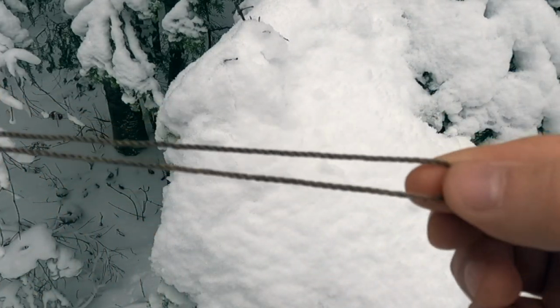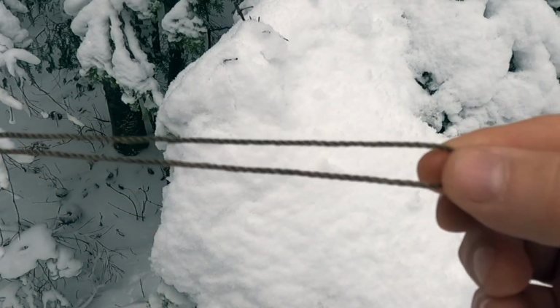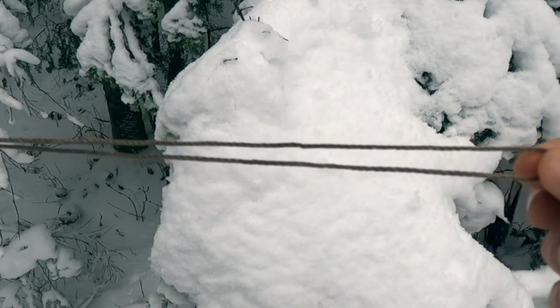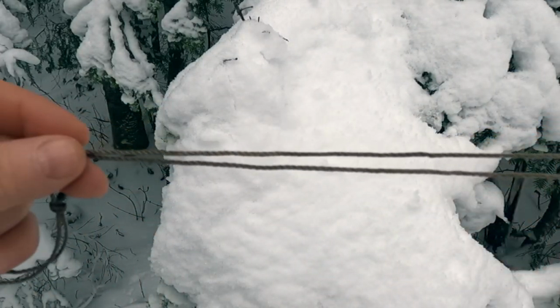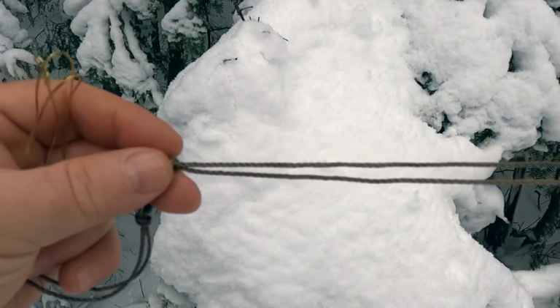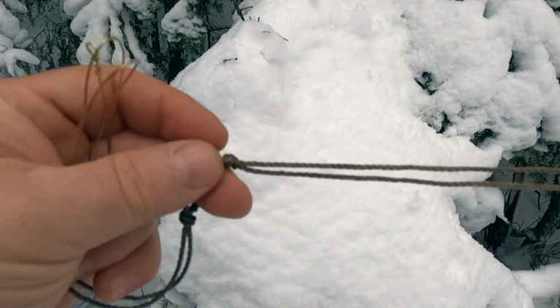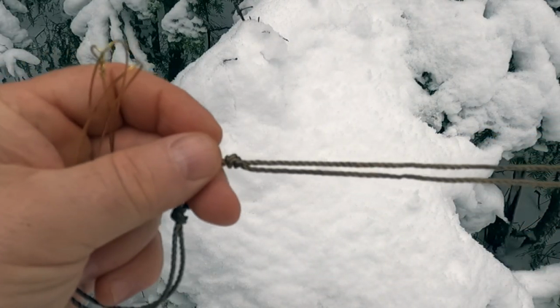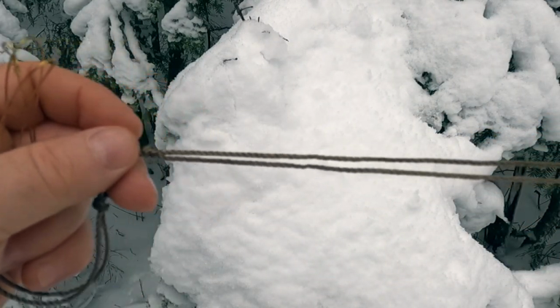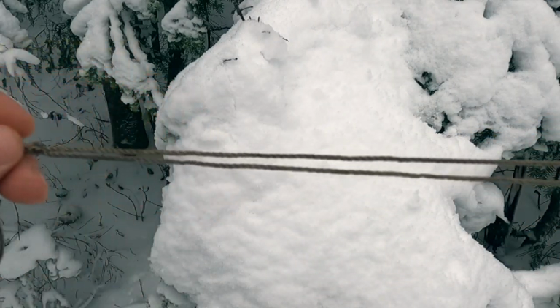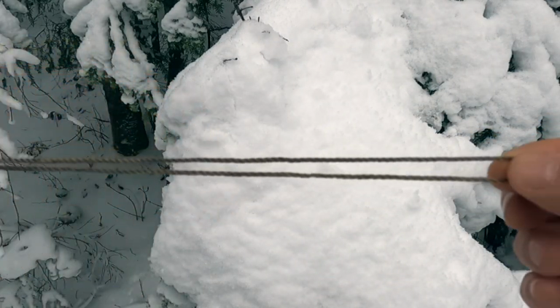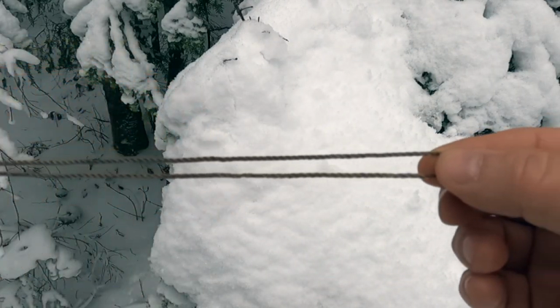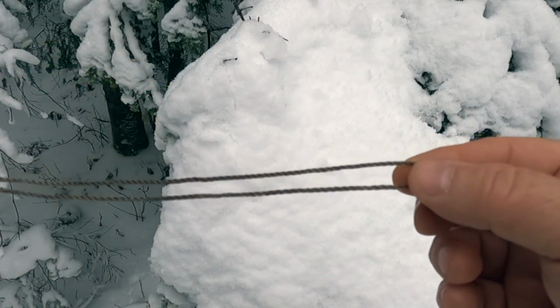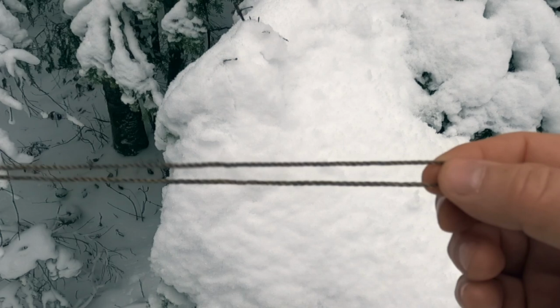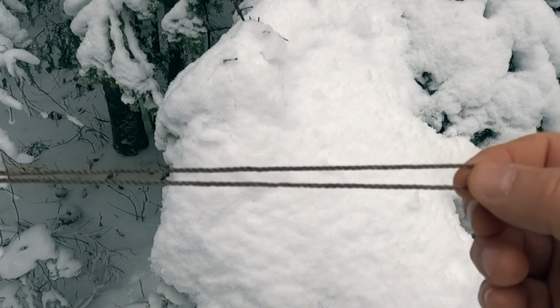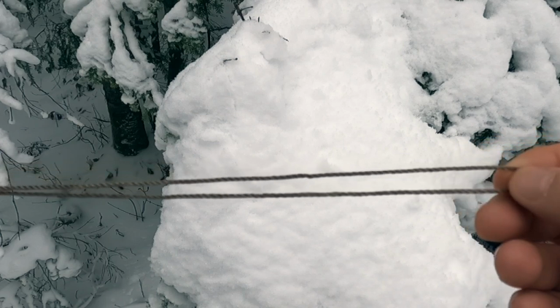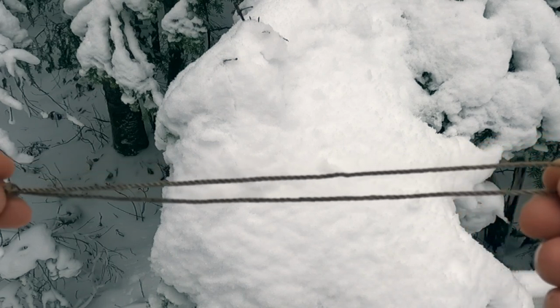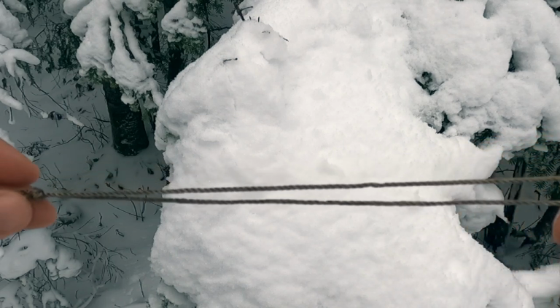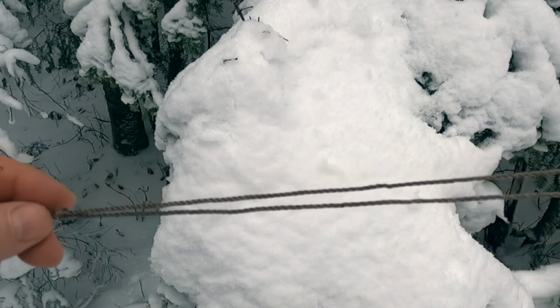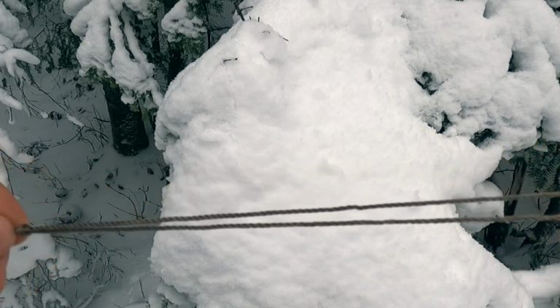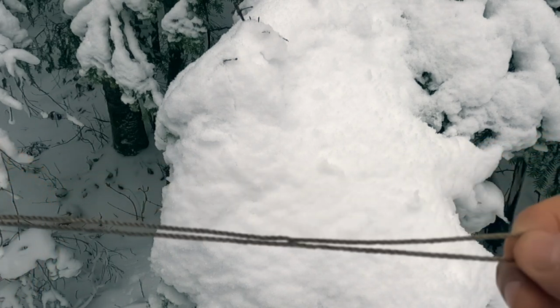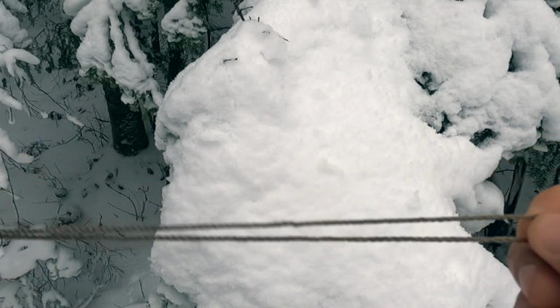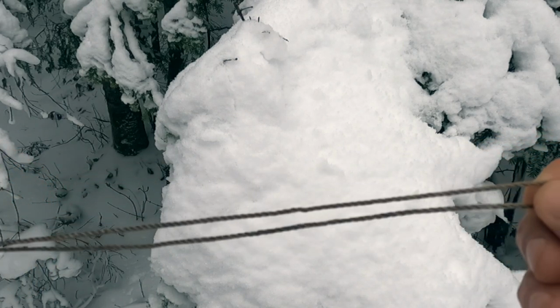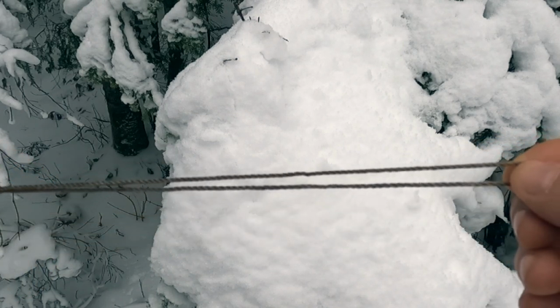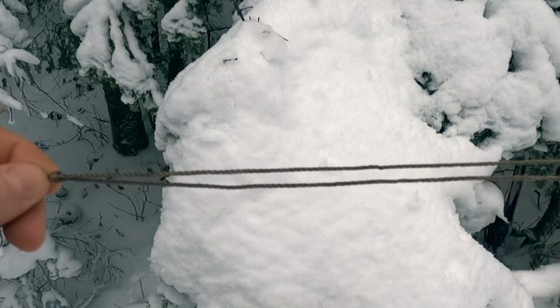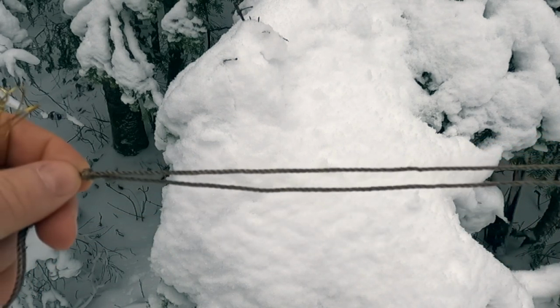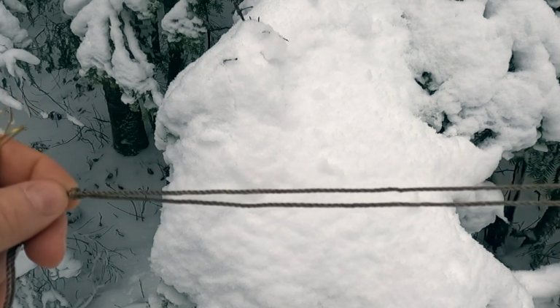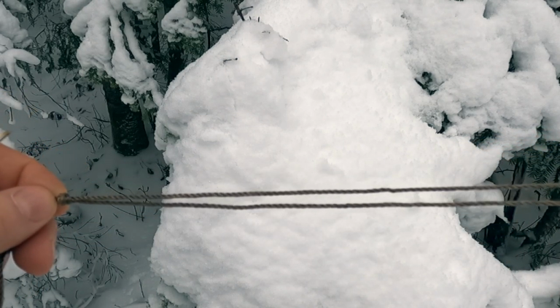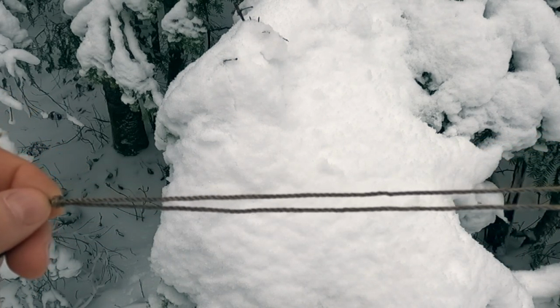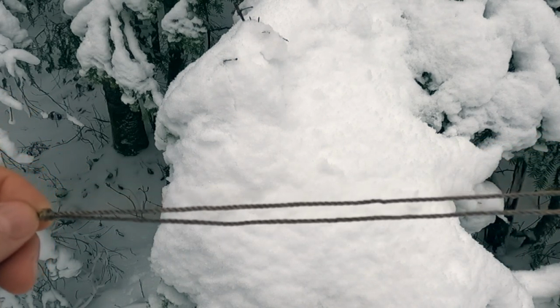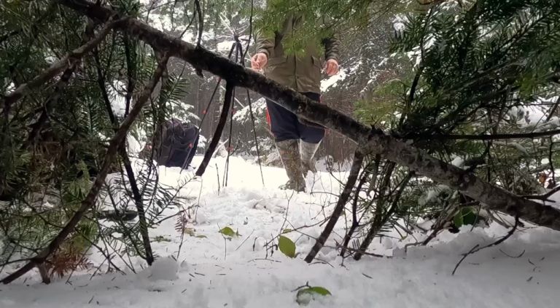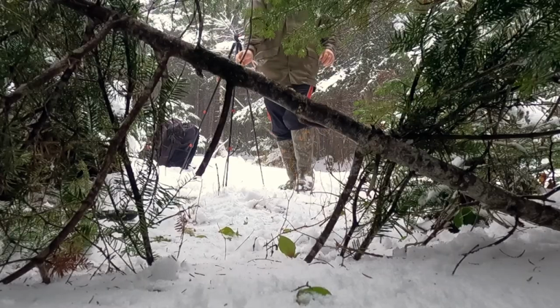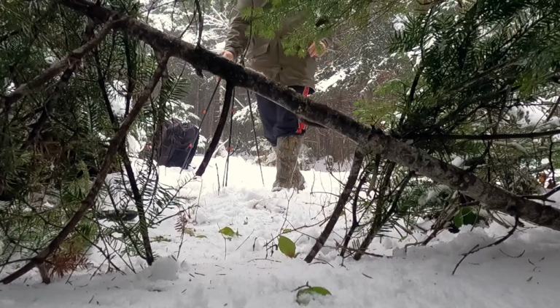We've got a toggle-less string now — a fisherman's snare — and I'll show you how that's going to work.